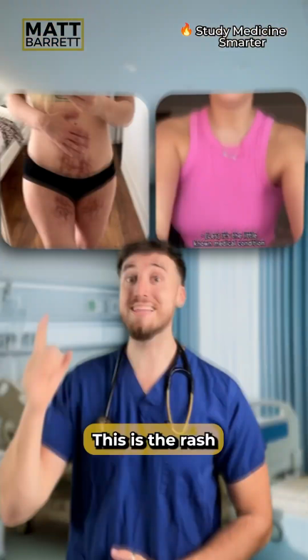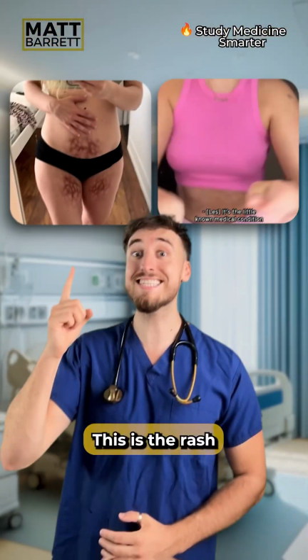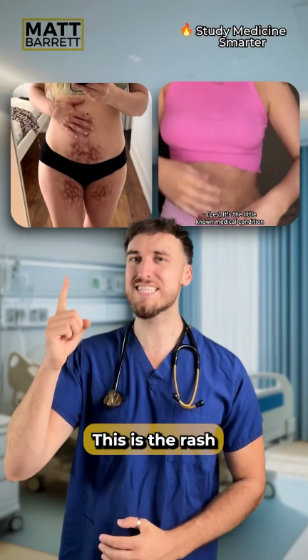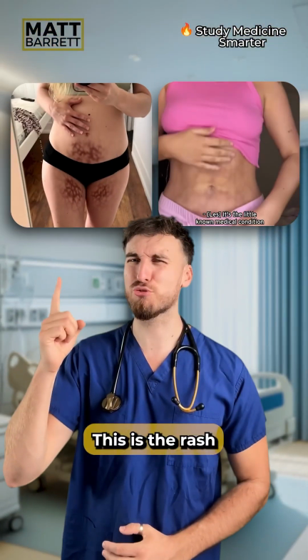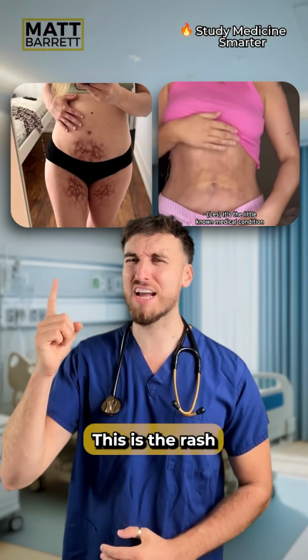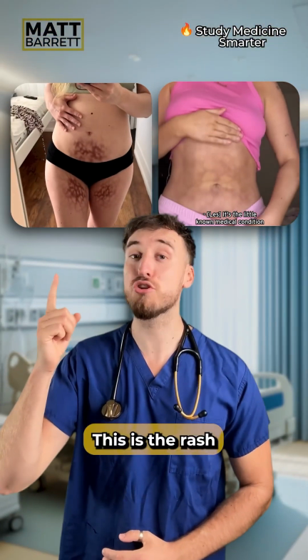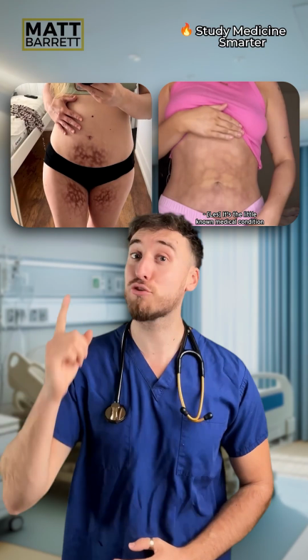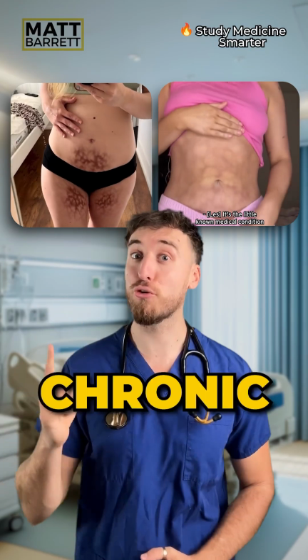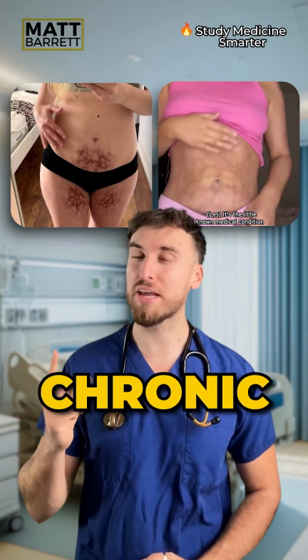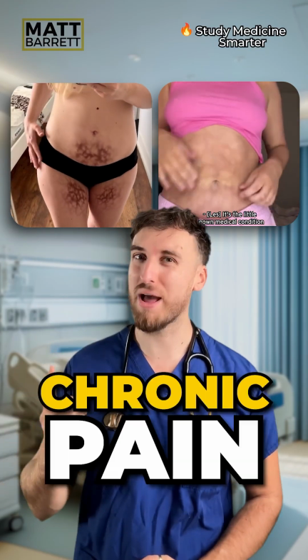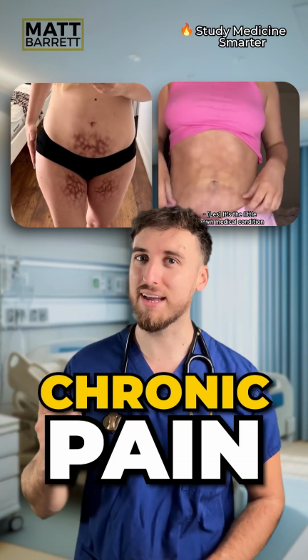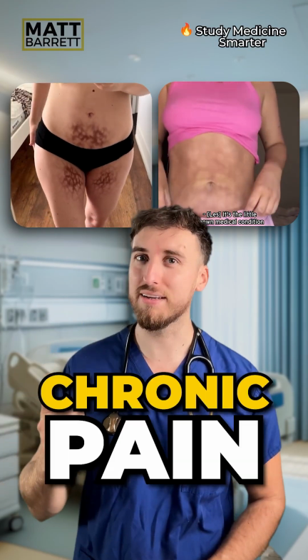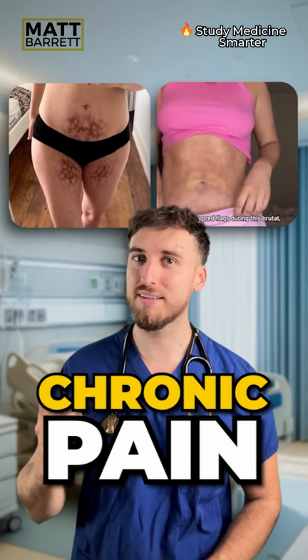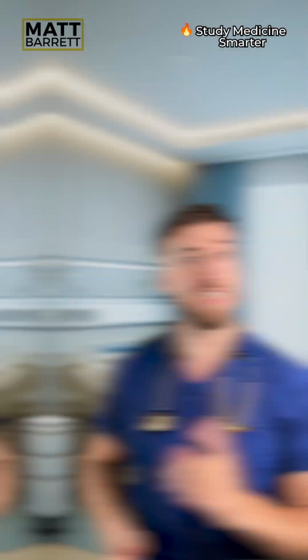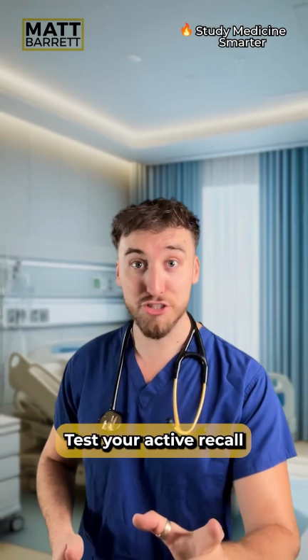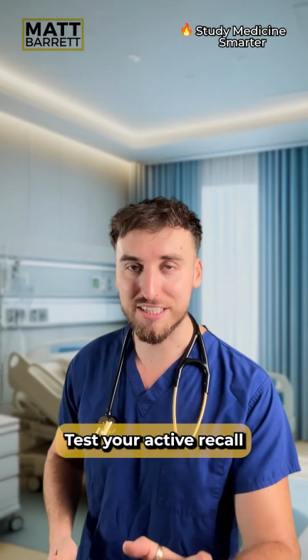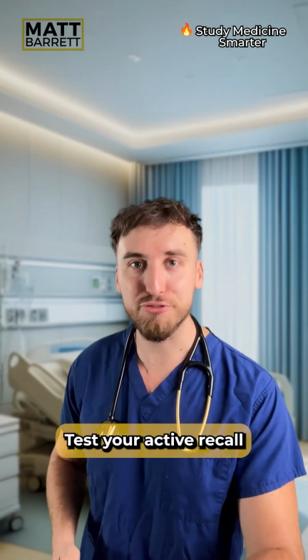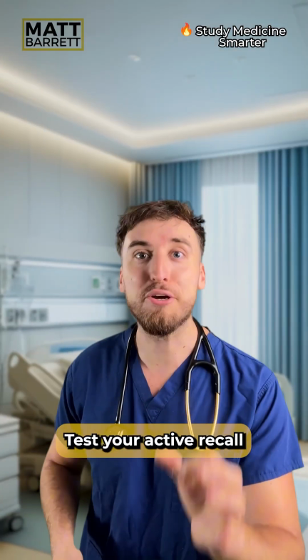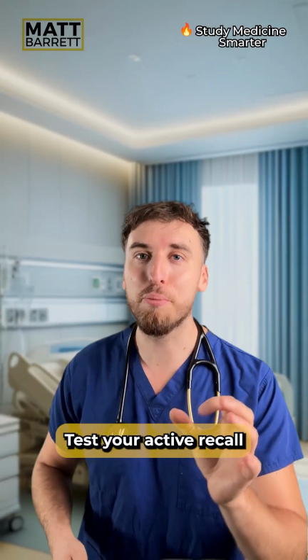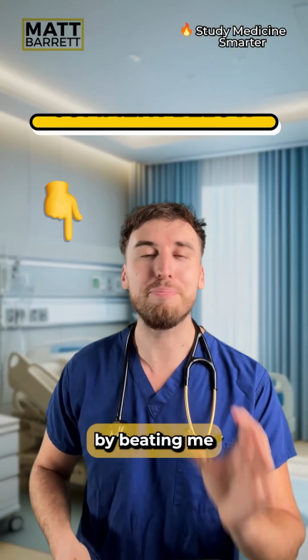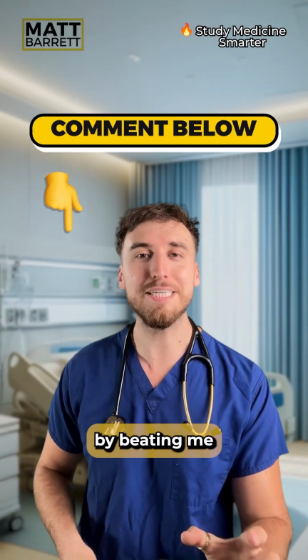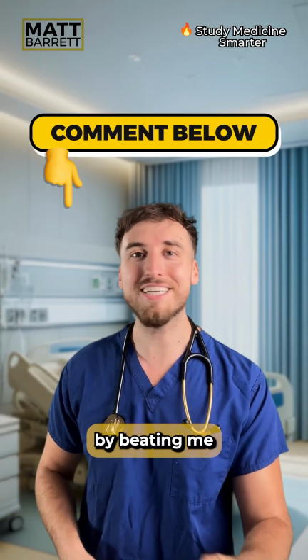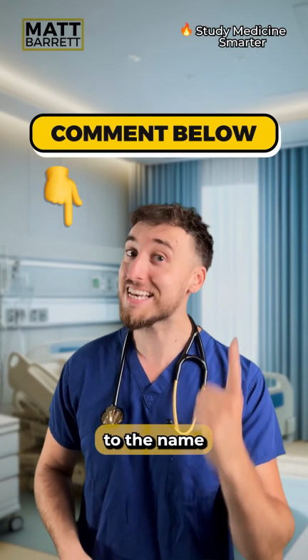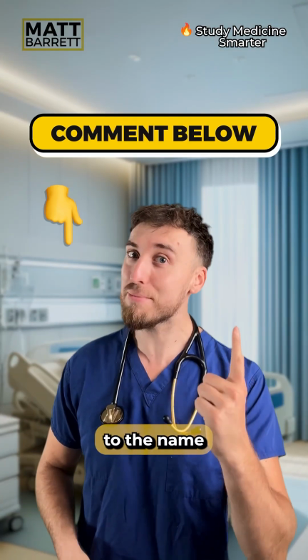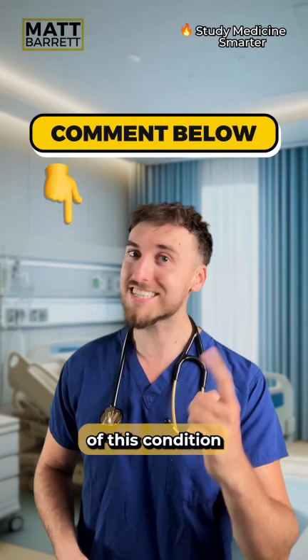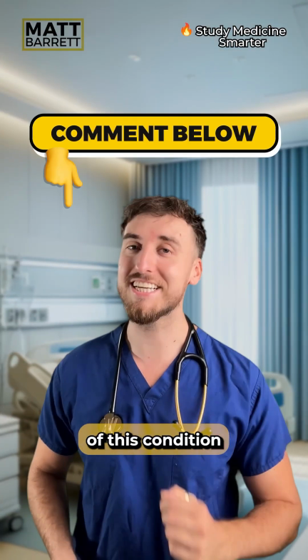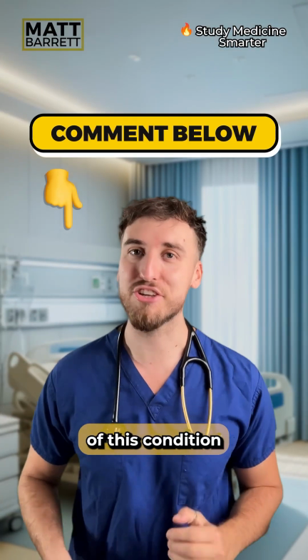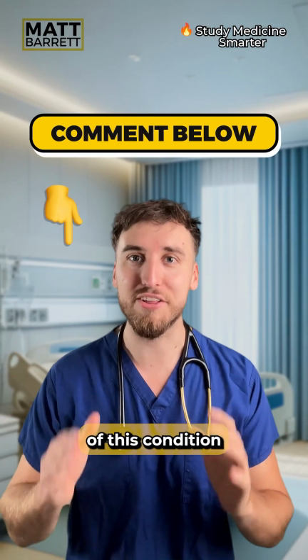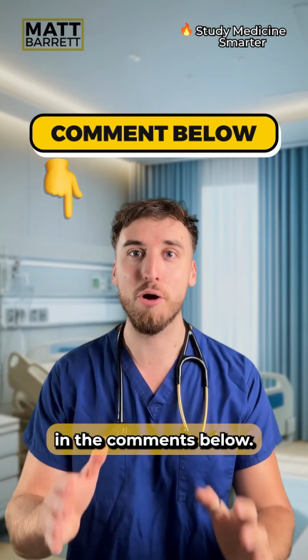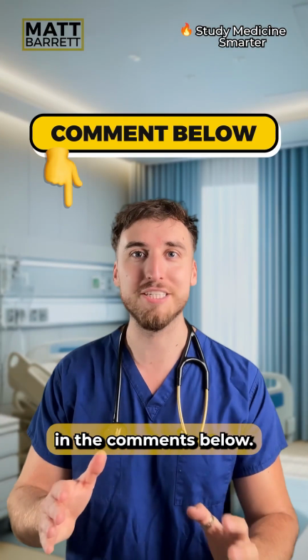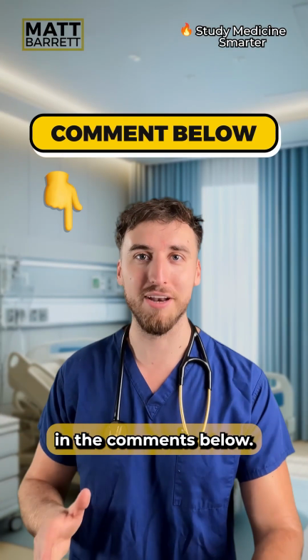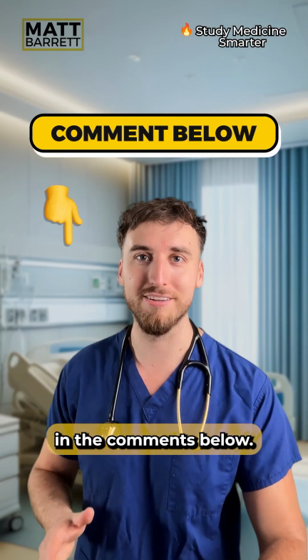This is the rash of chronic pain. Test your active recall by beating me to the name of this condition in the comments below.